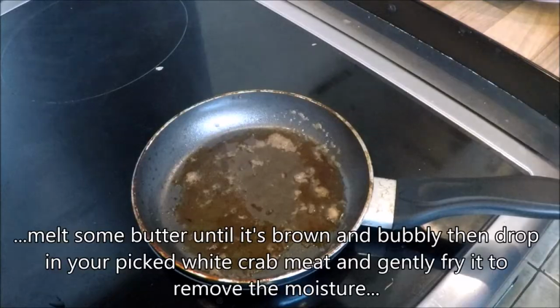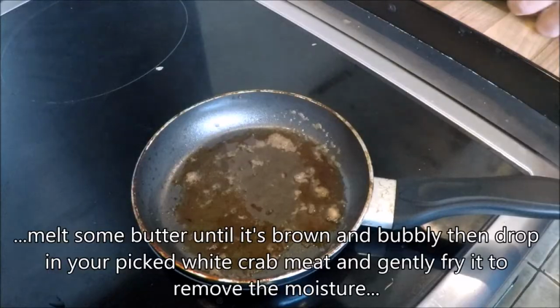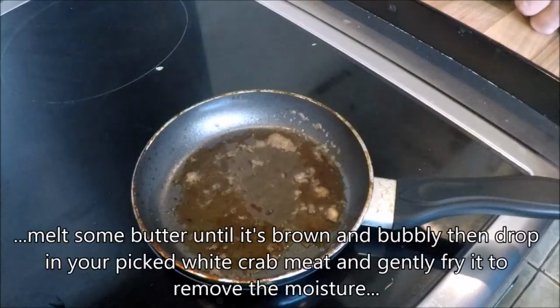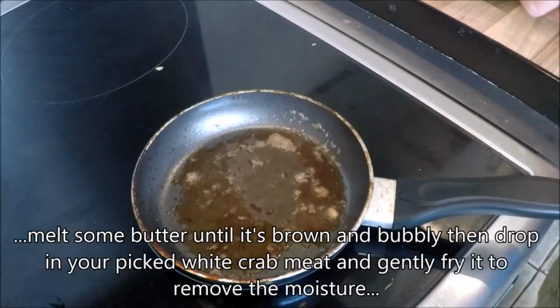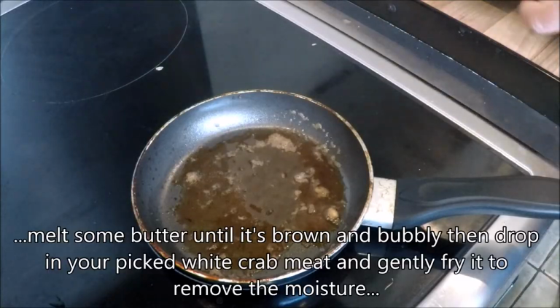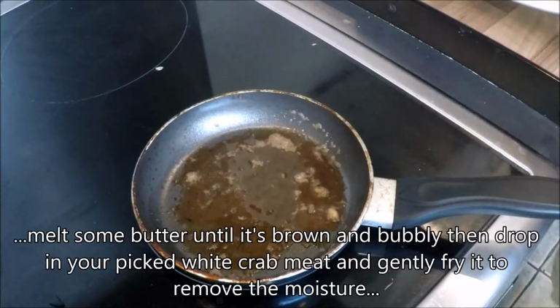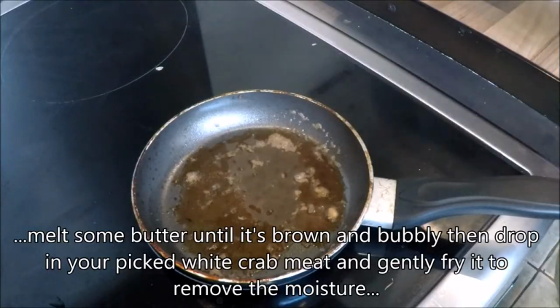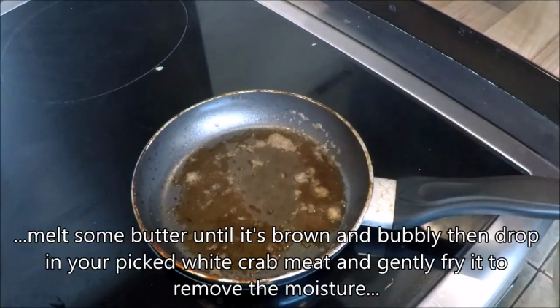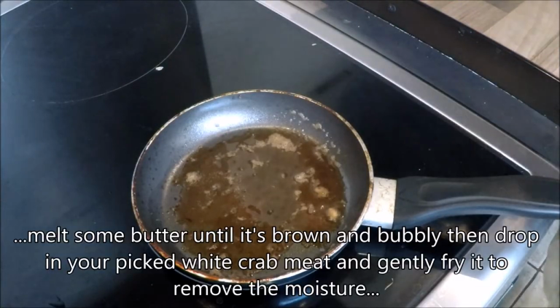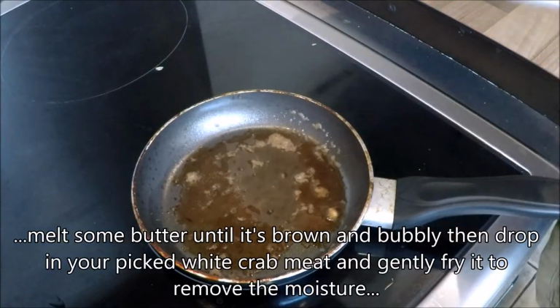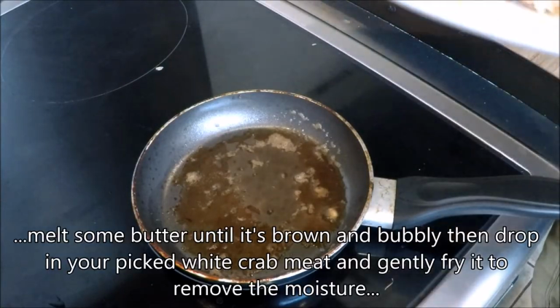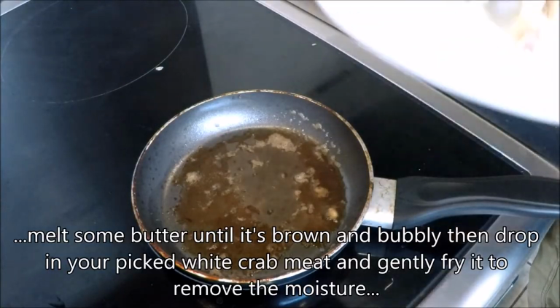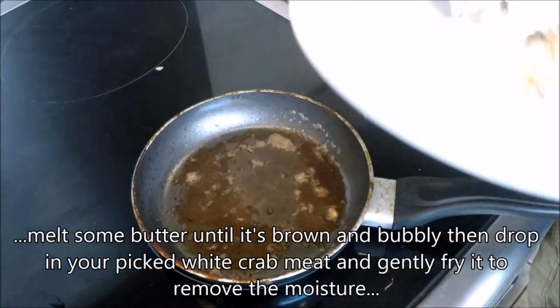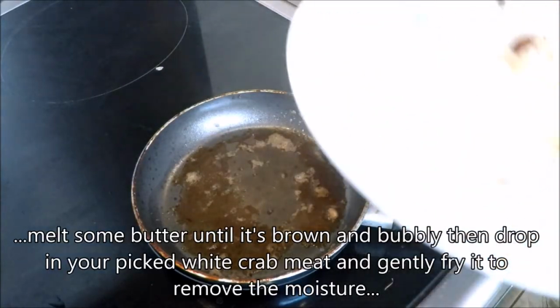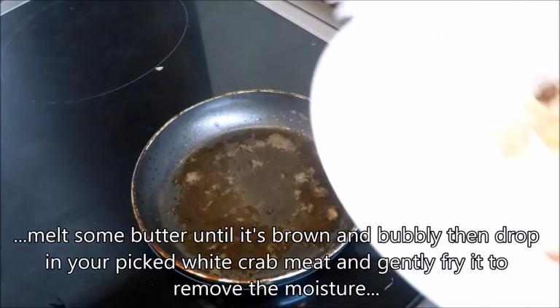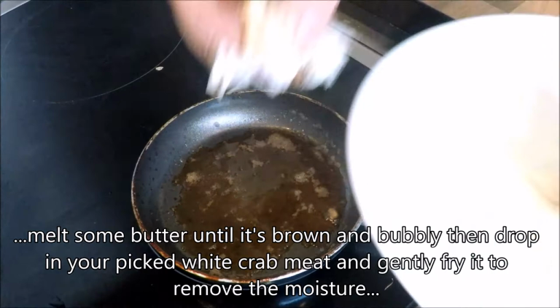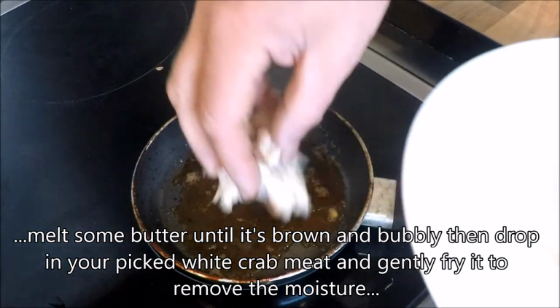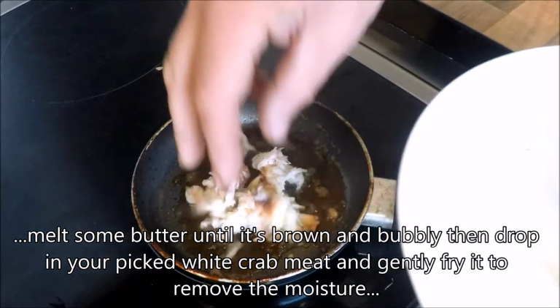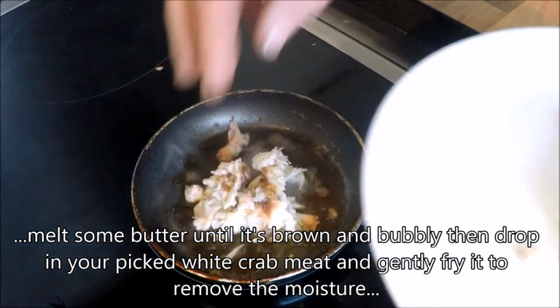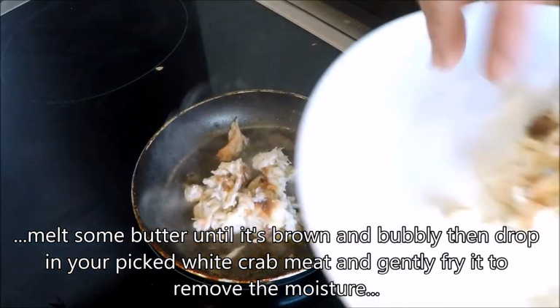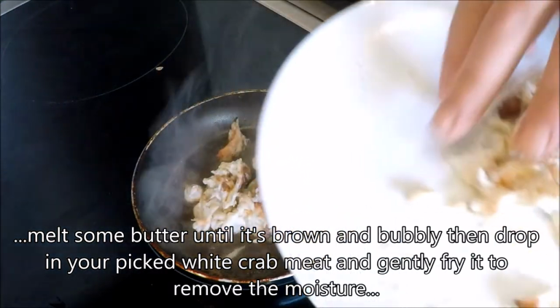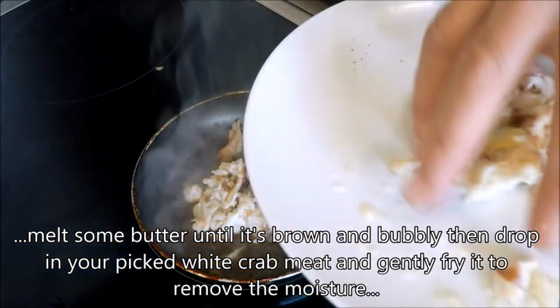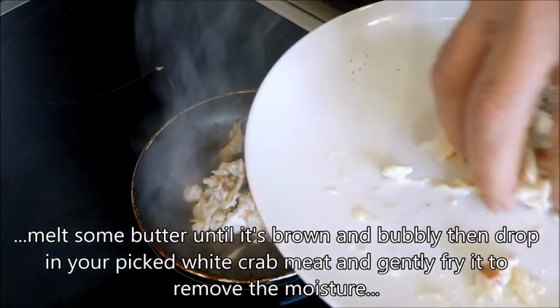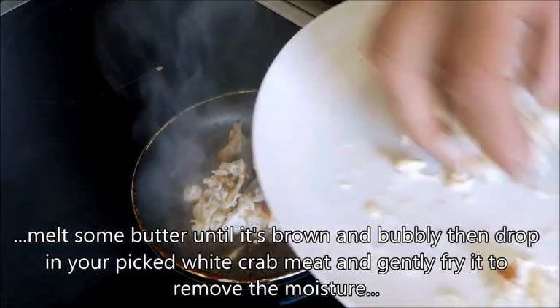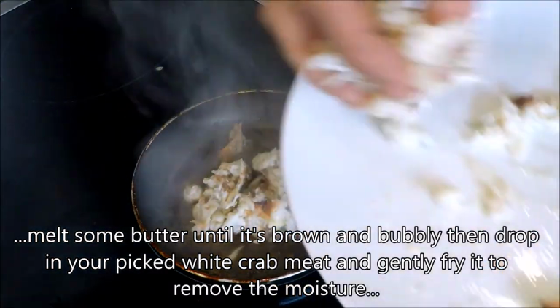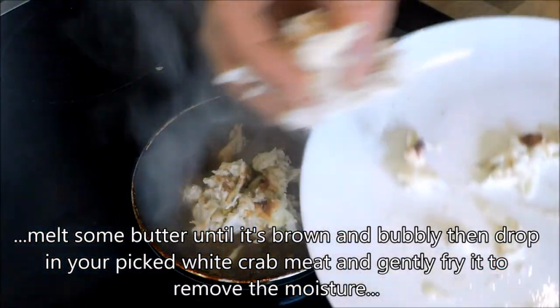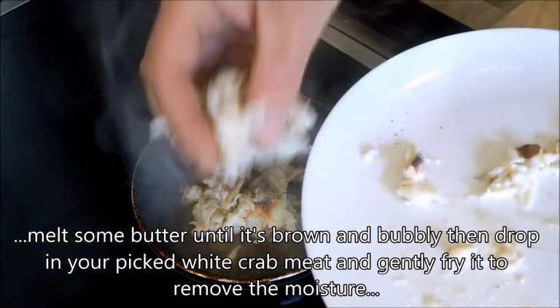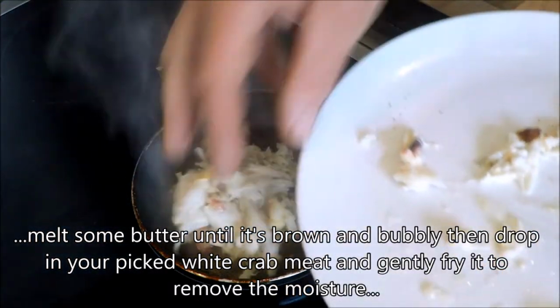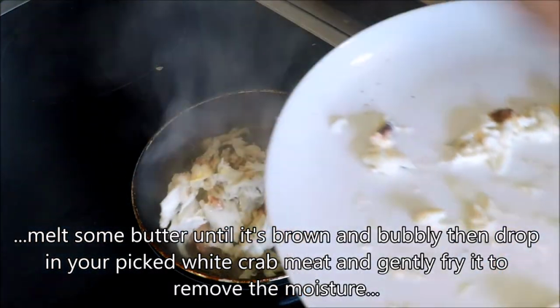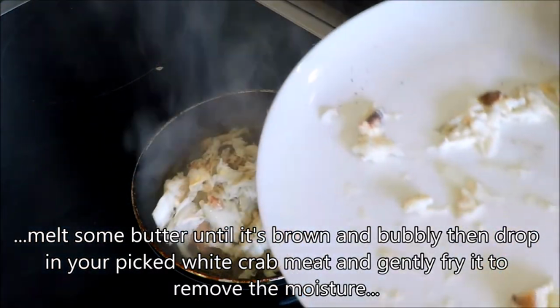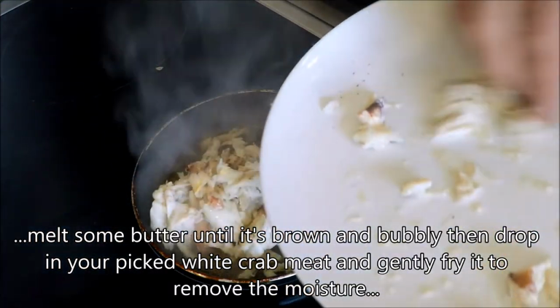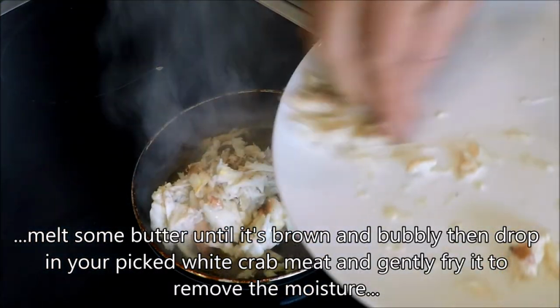The butter is round and bubbly - something nice and lovely. I am going to put my crab in there.